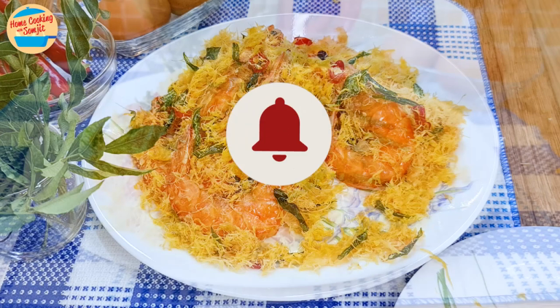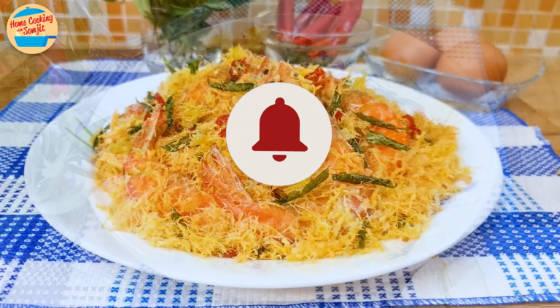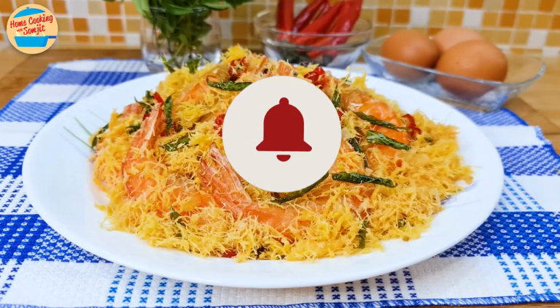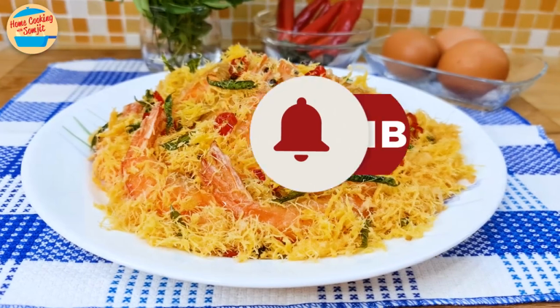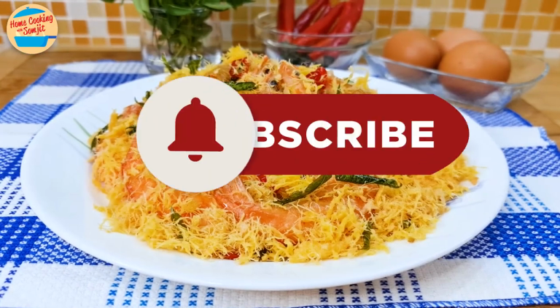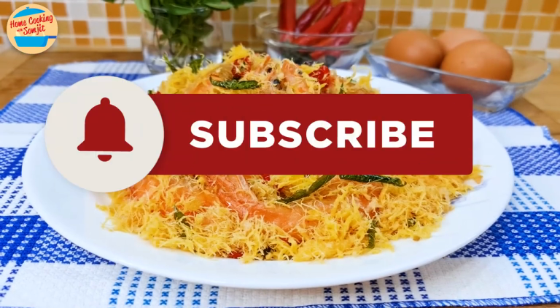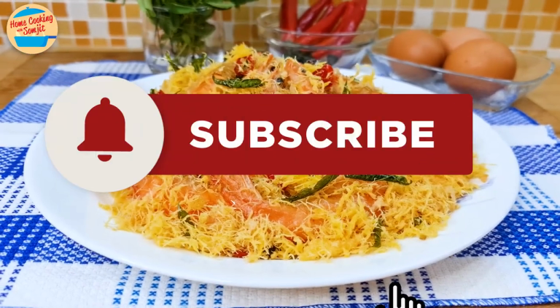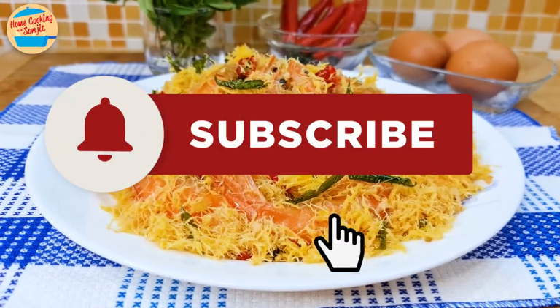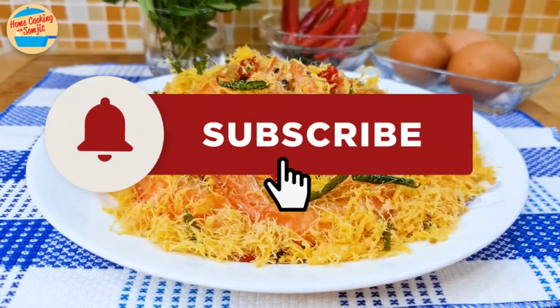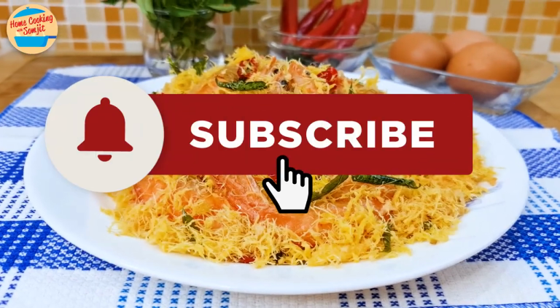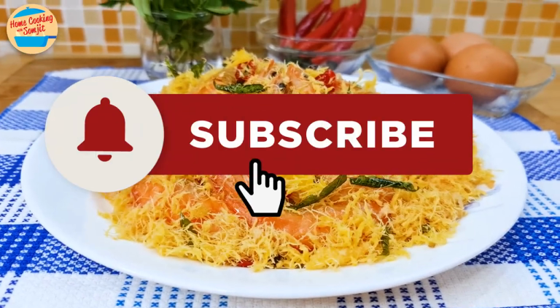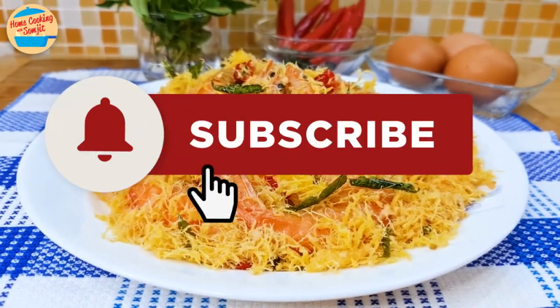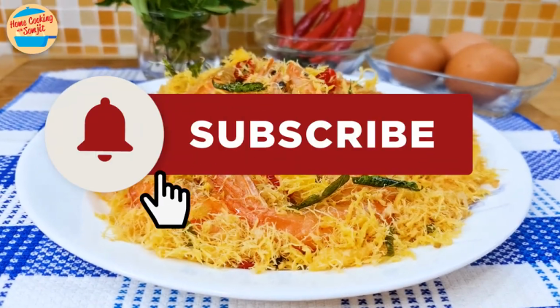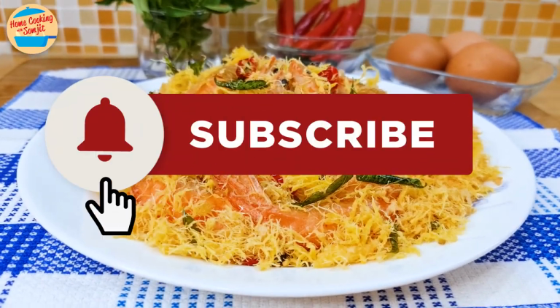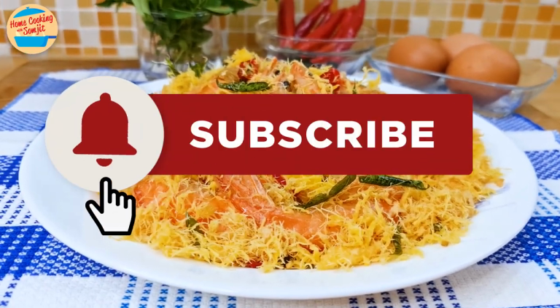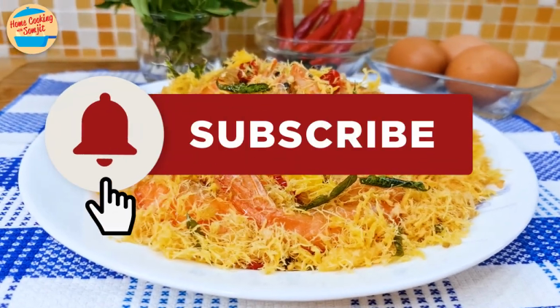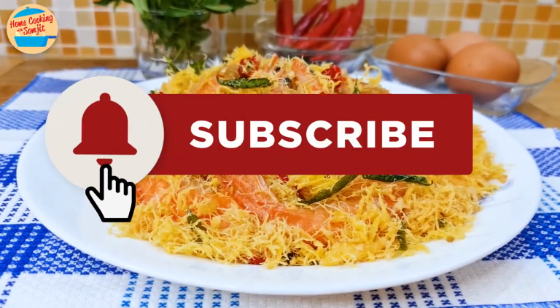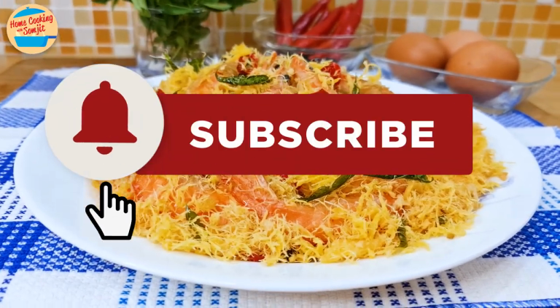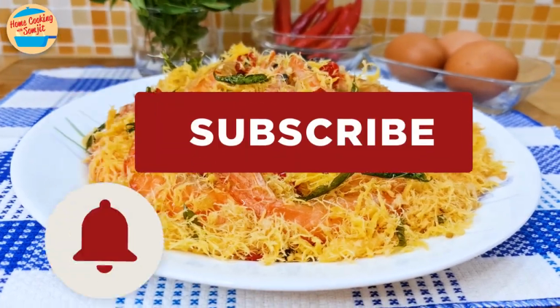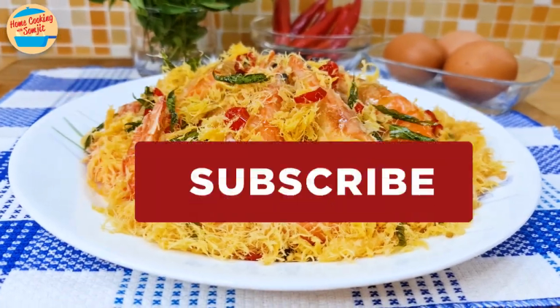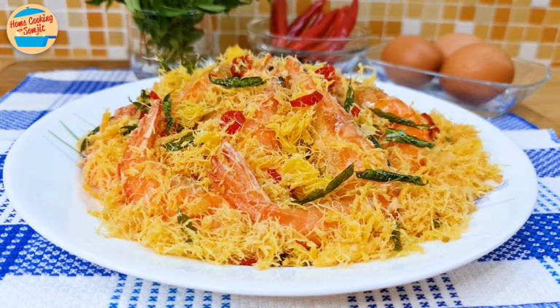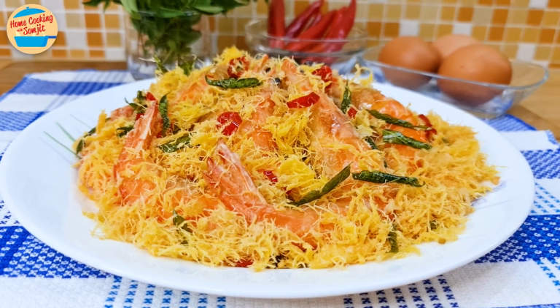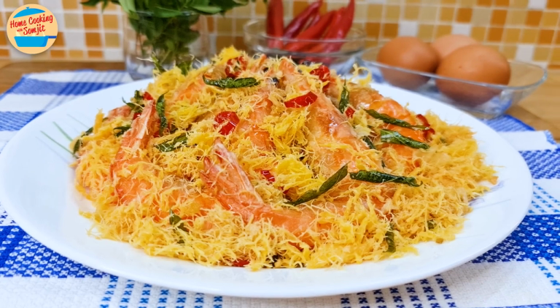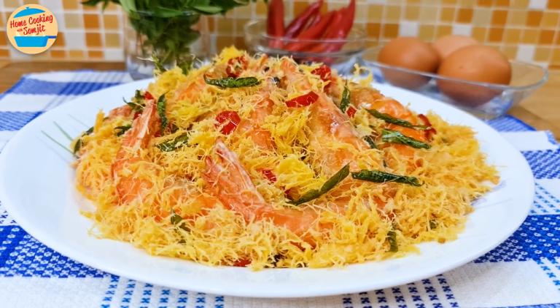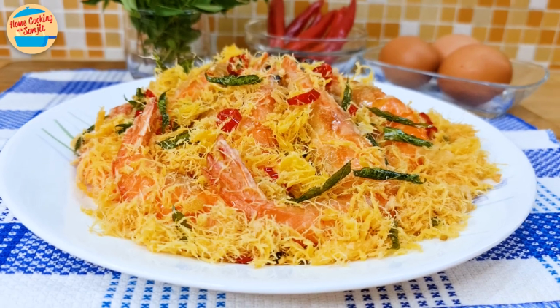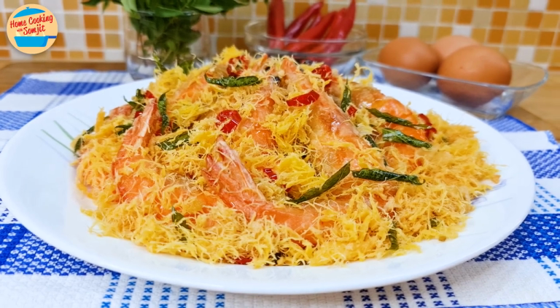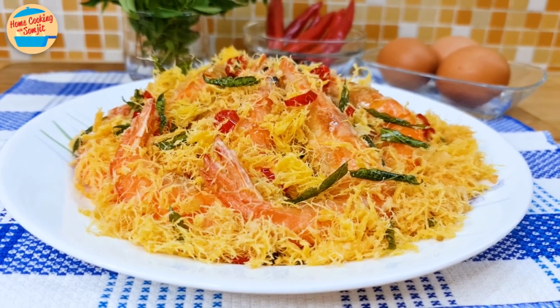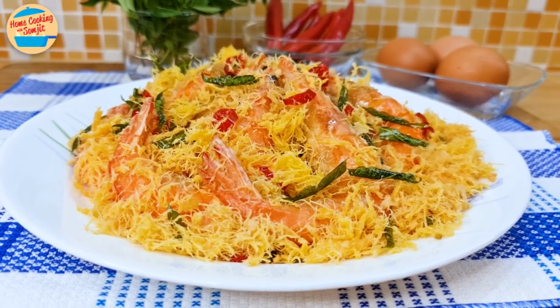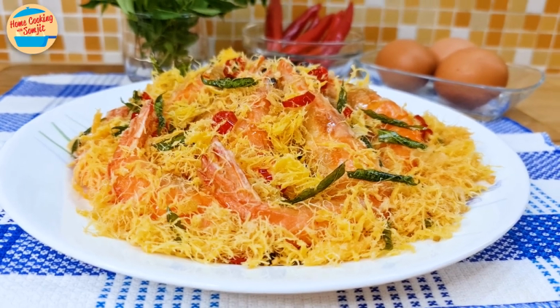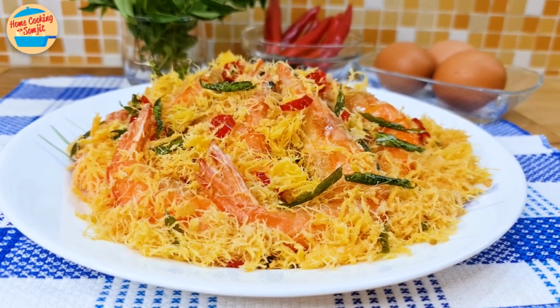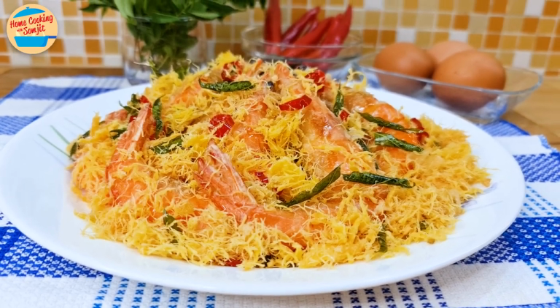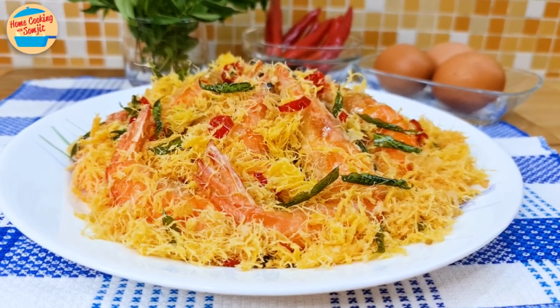Thank you for watching. Please like and share if you have enjoyed this video. This is Home Cooking with Somjit. Thank you and bye-bye!